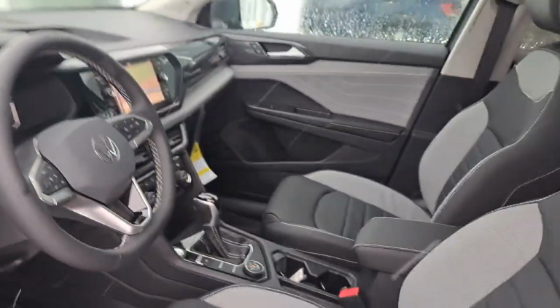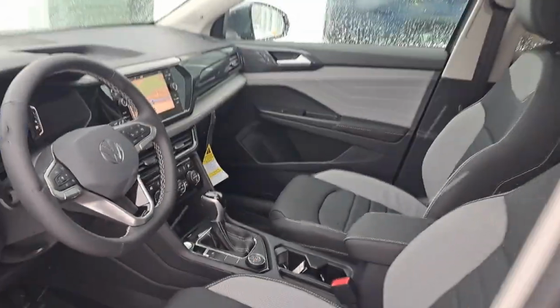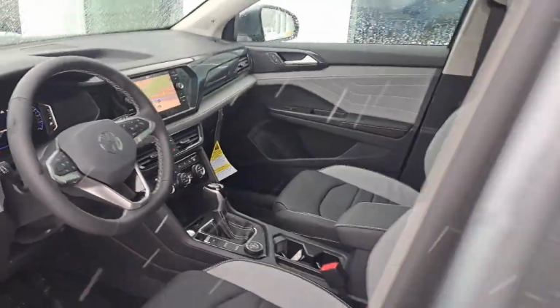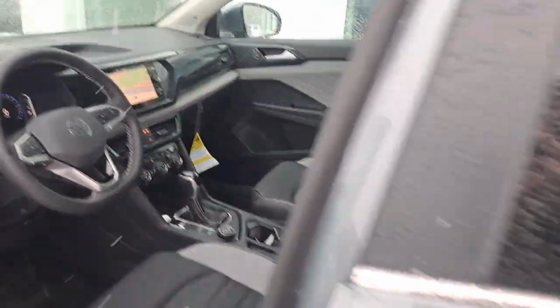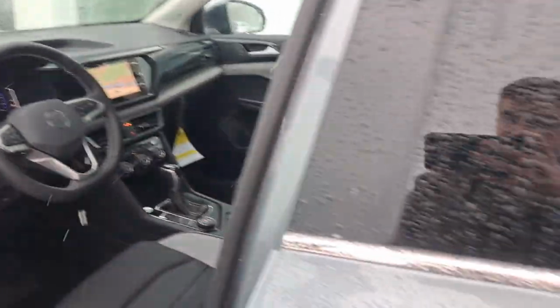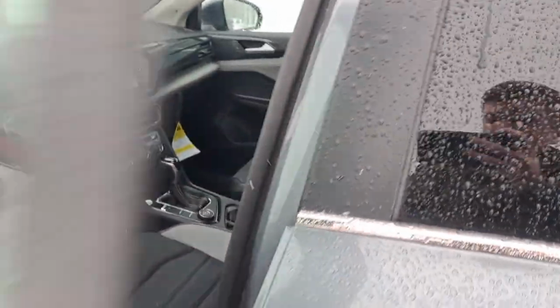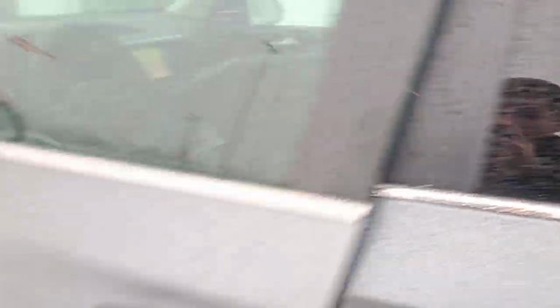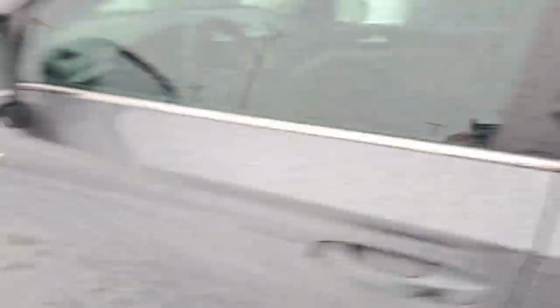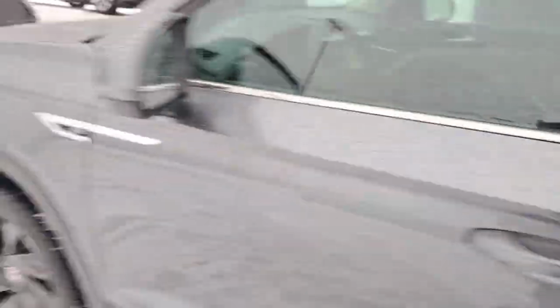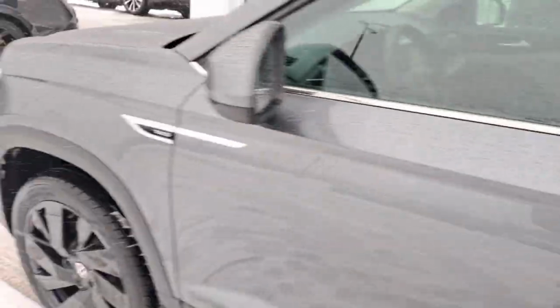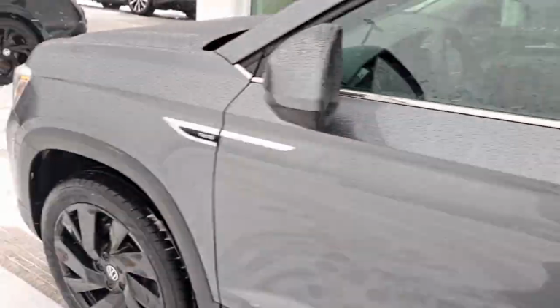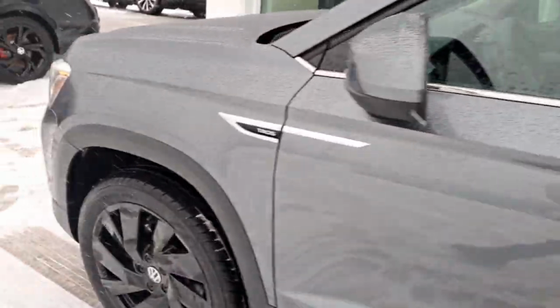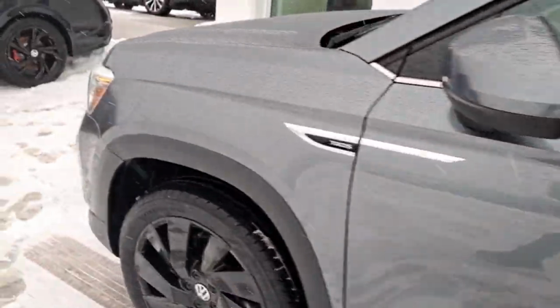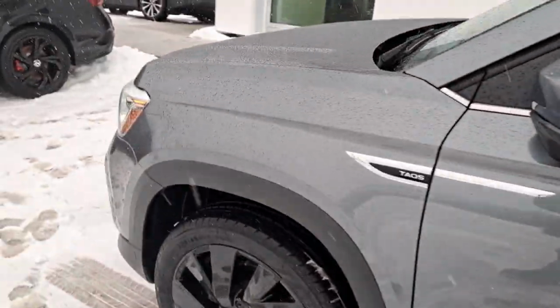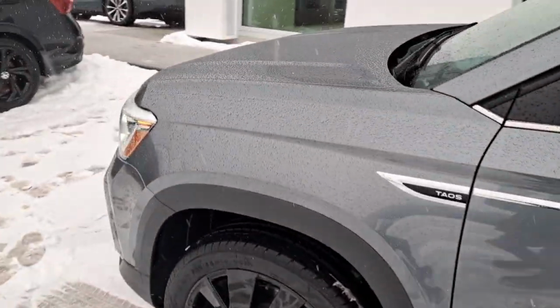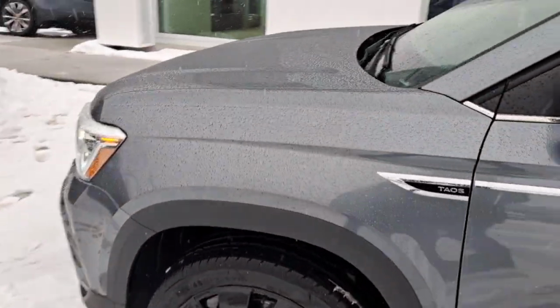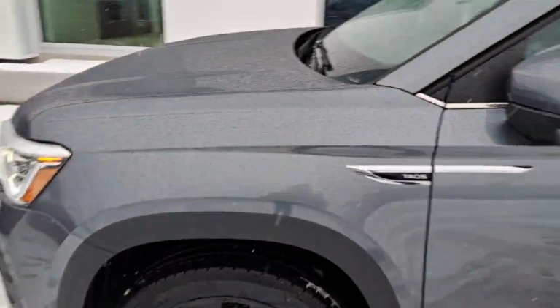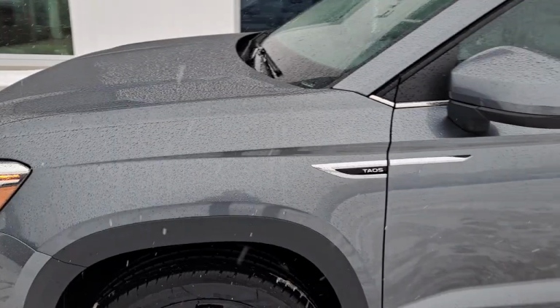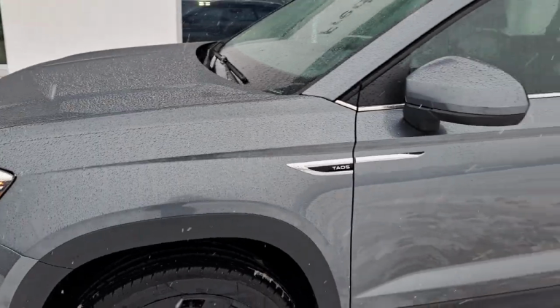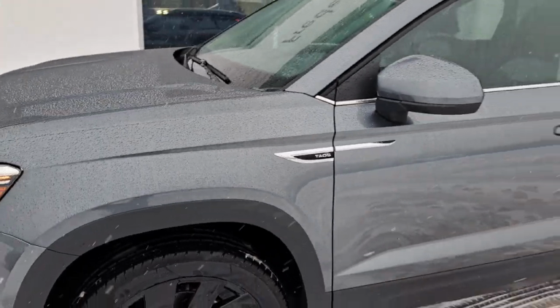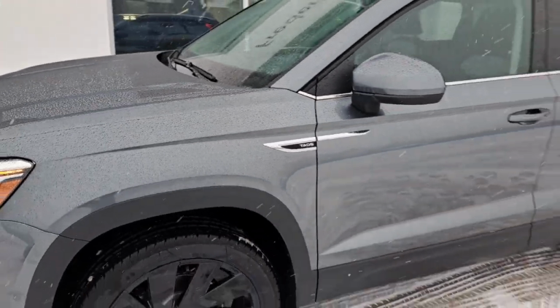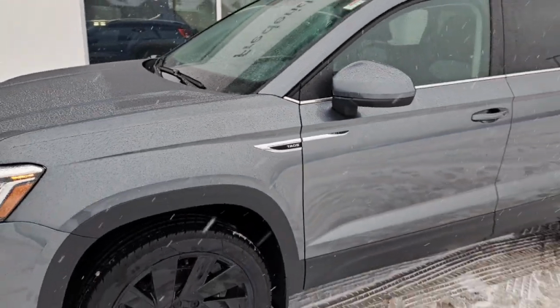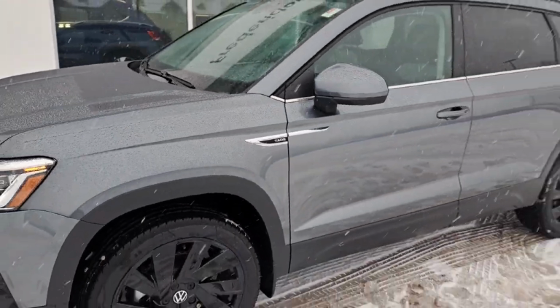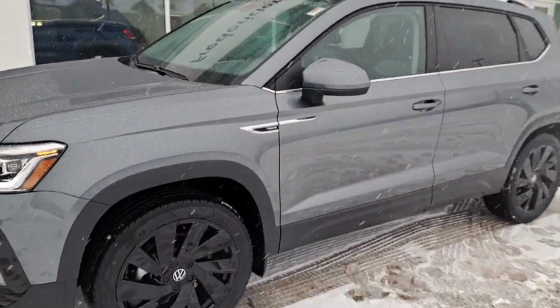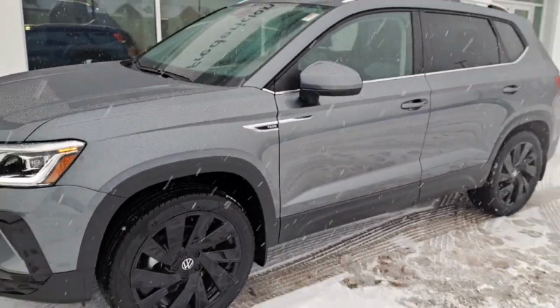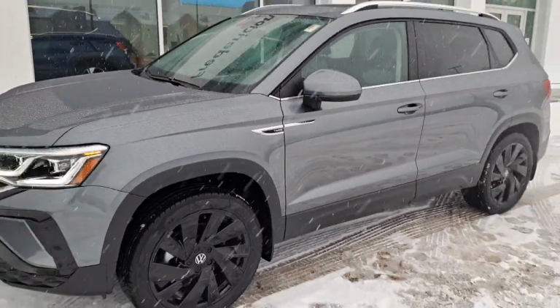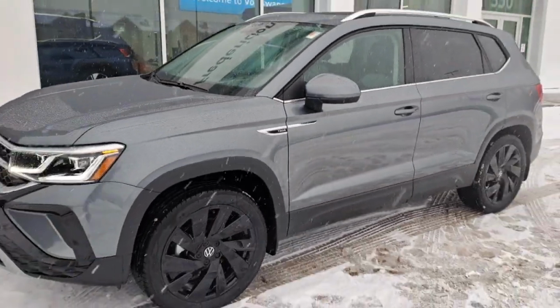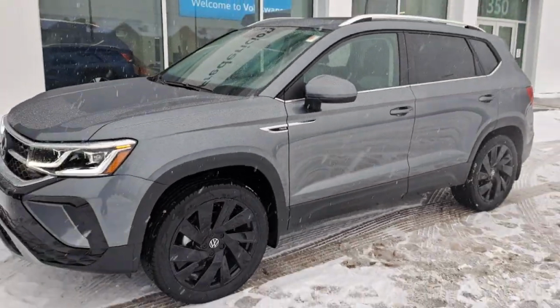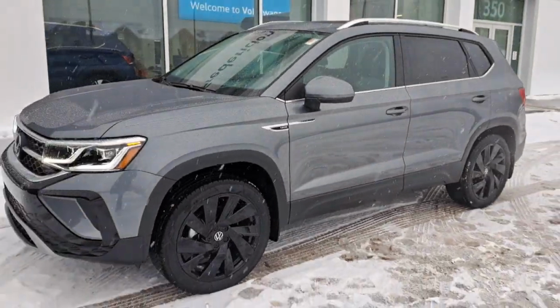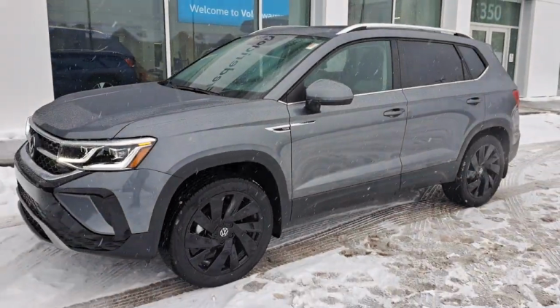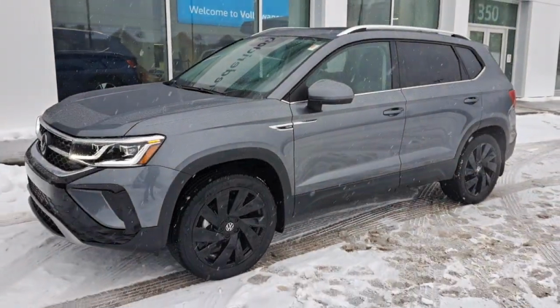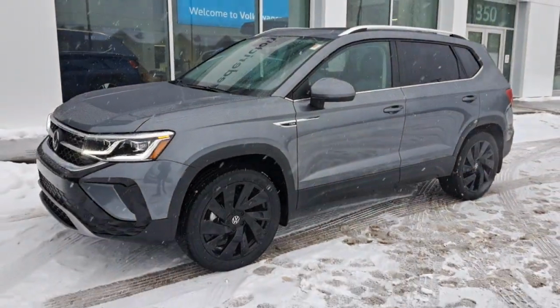And that is our 2024 Volkswagen Taos Highline. Come check it out at Fredericton Volkswagen. We'll see you next time.